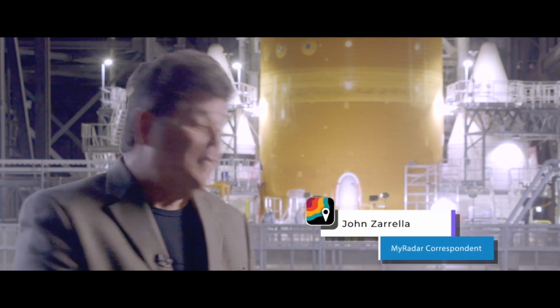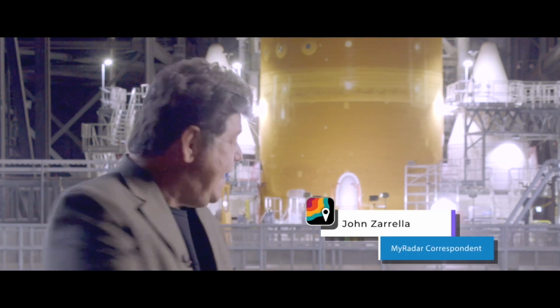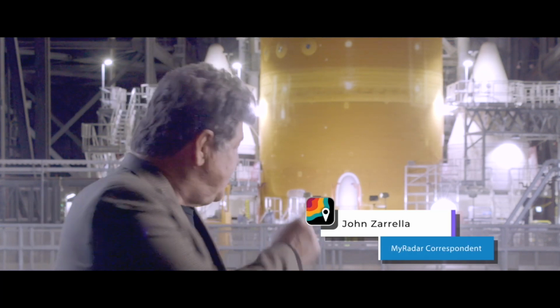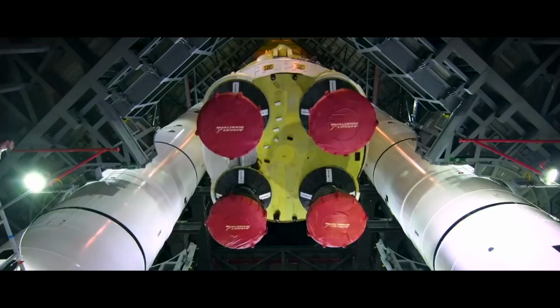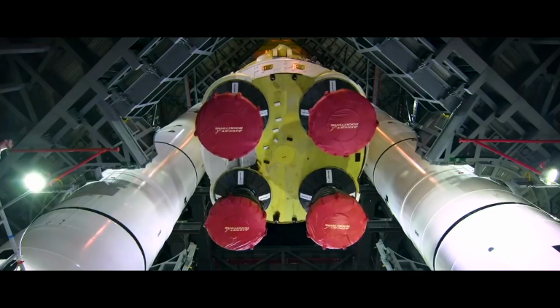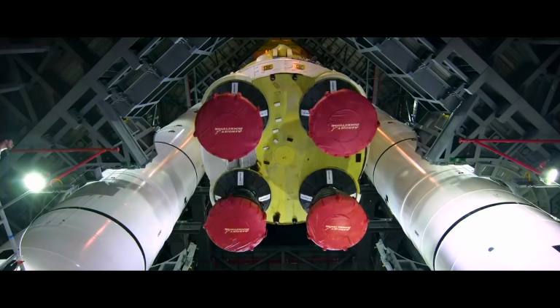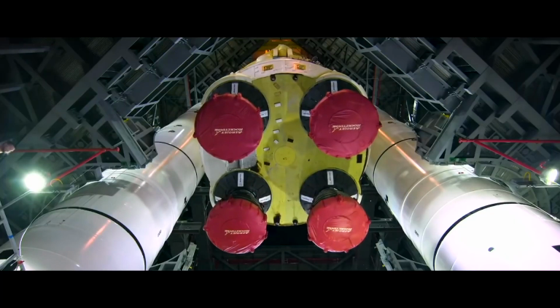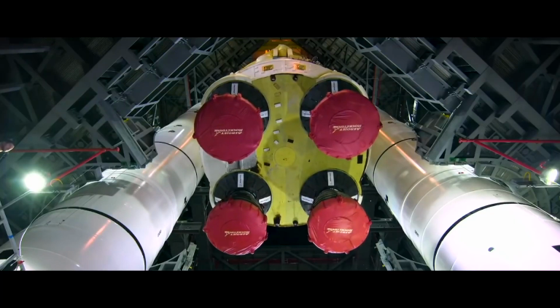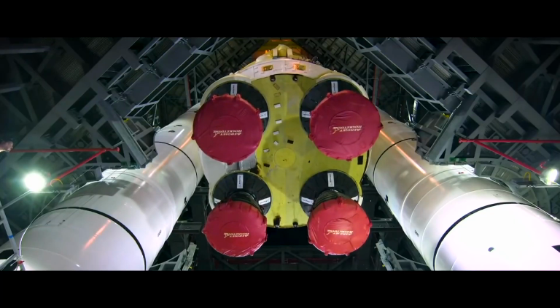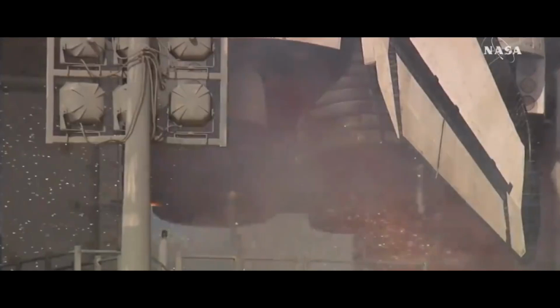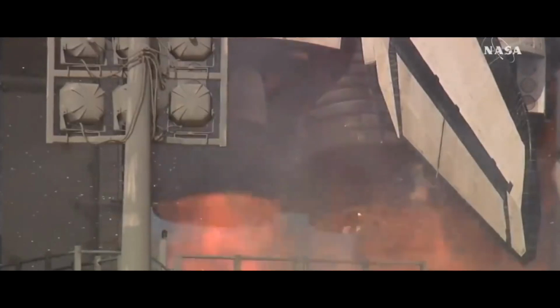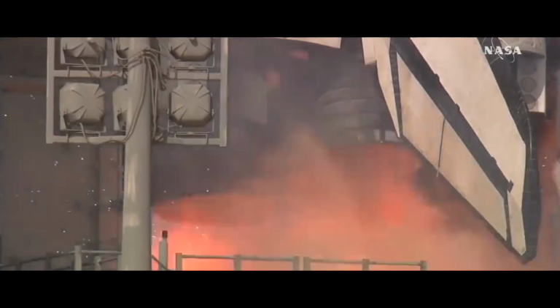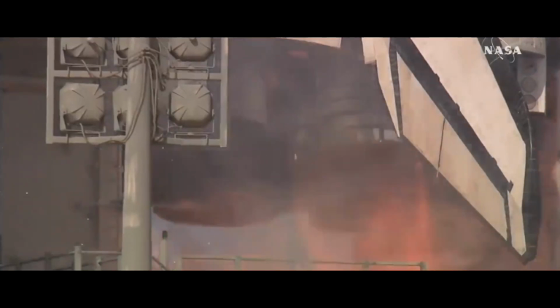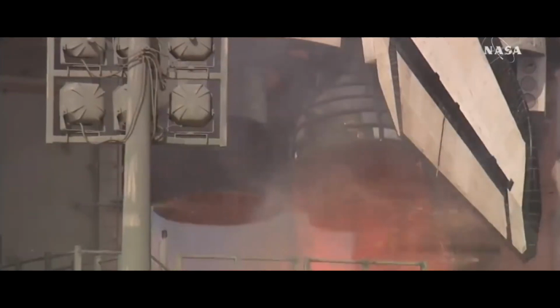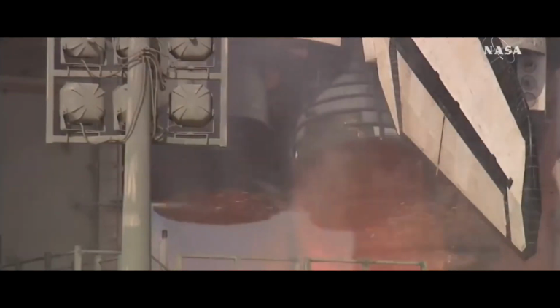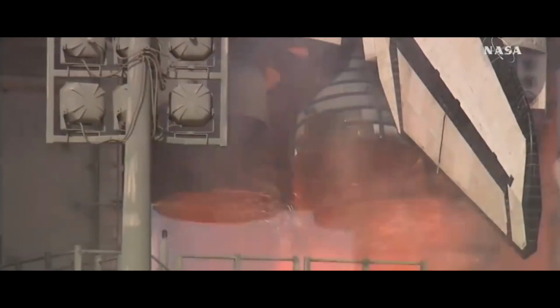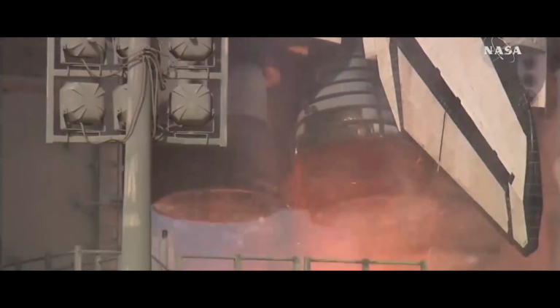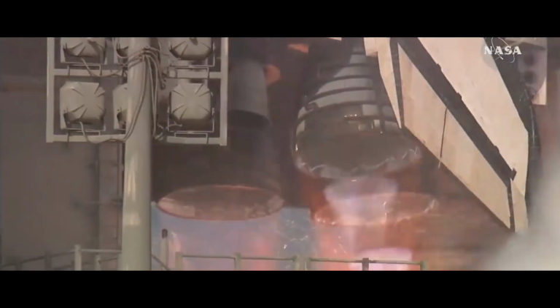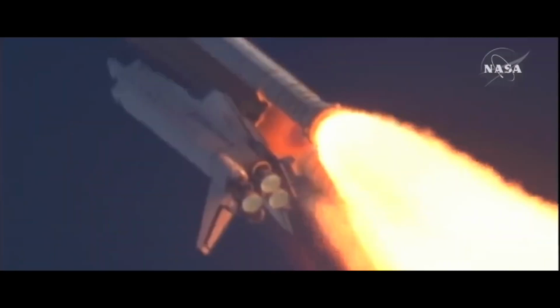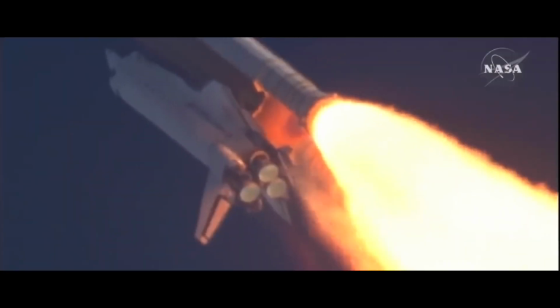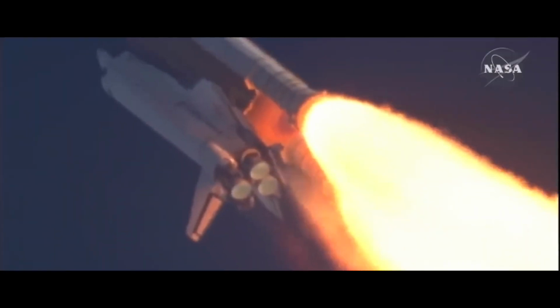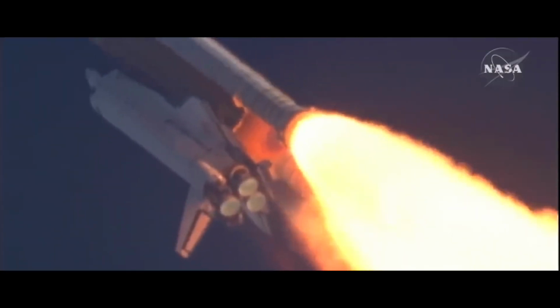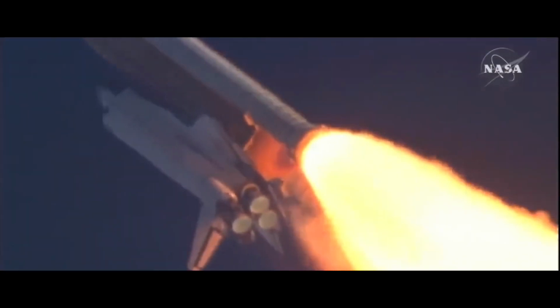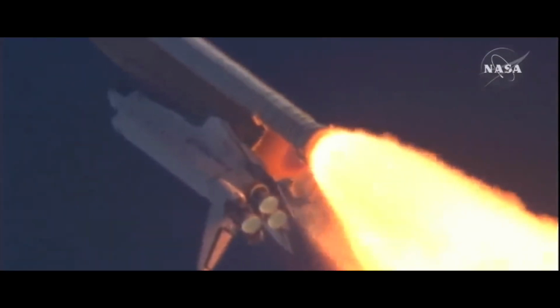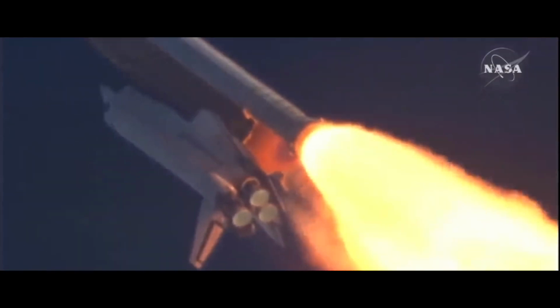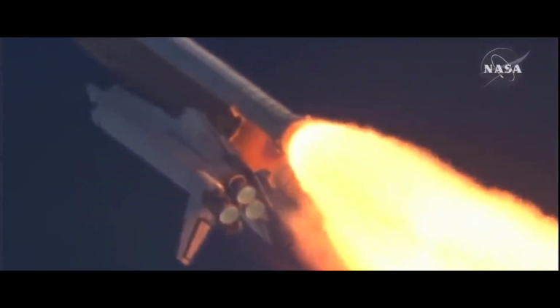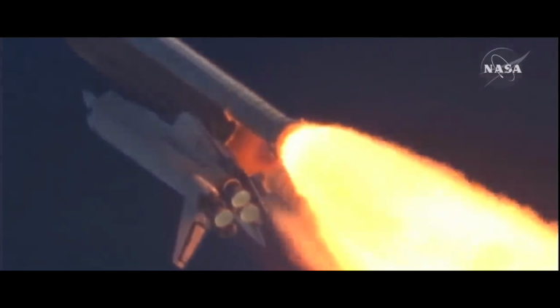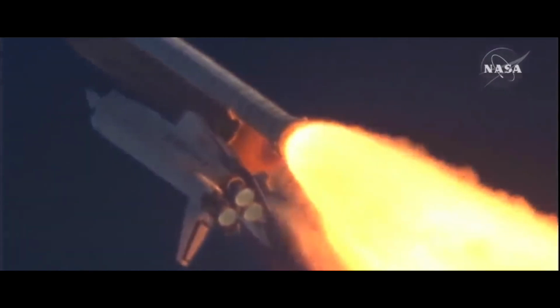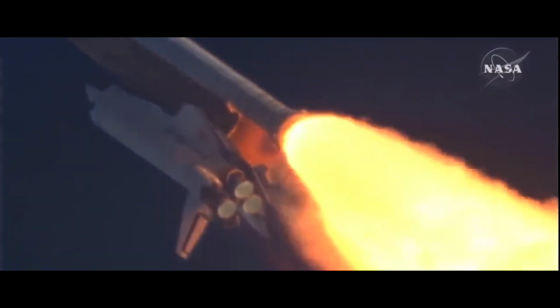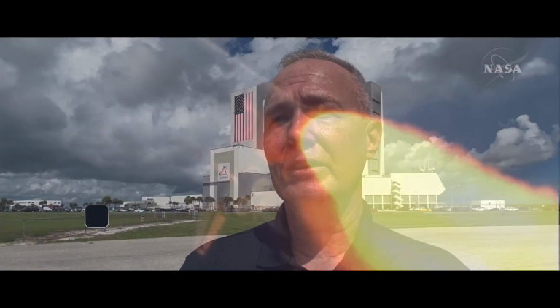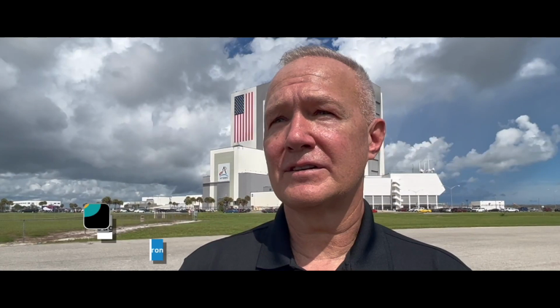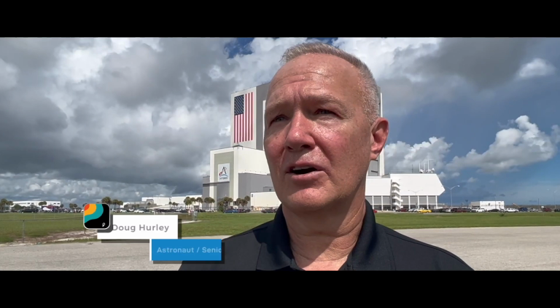The main engines down below were used on space shuttle orbiters. Incredible legacy hardware.